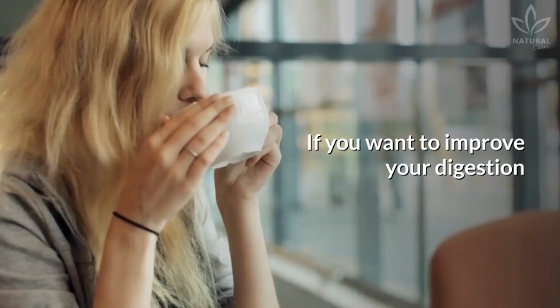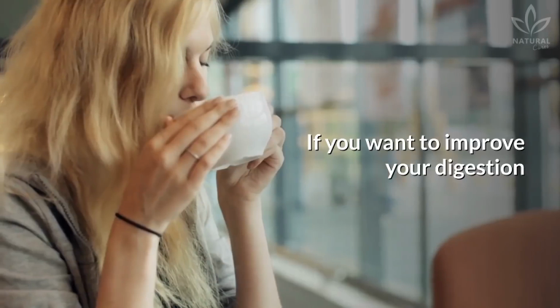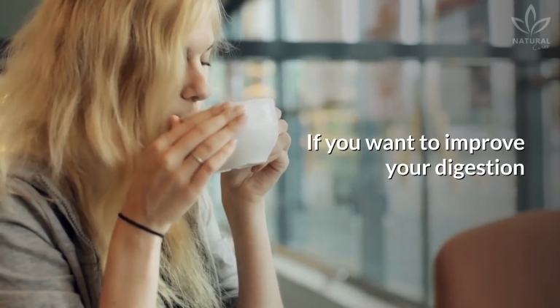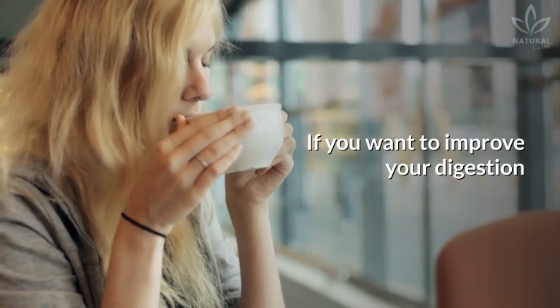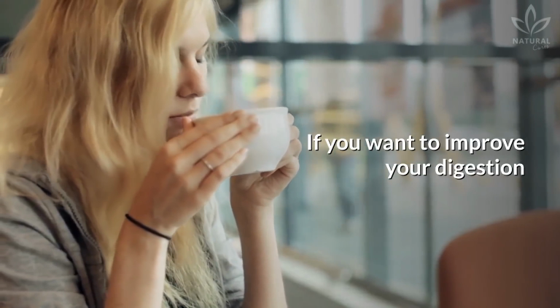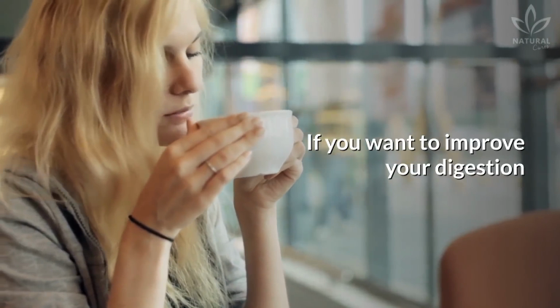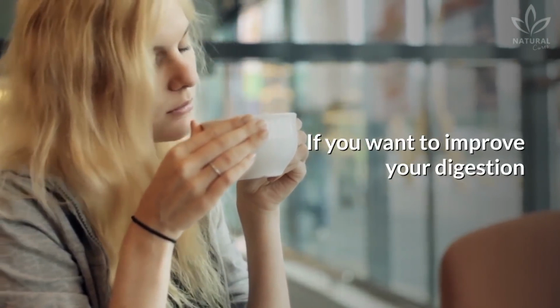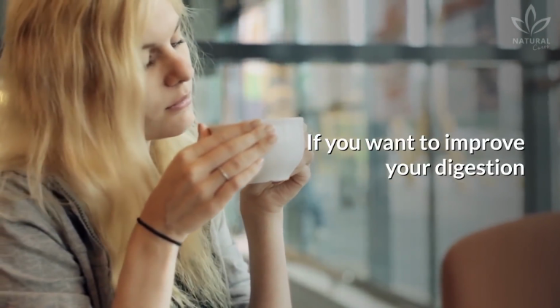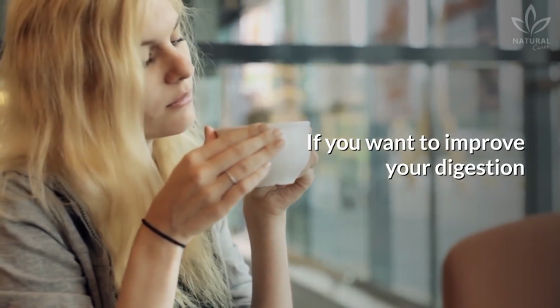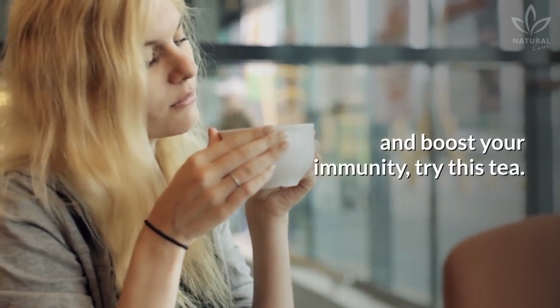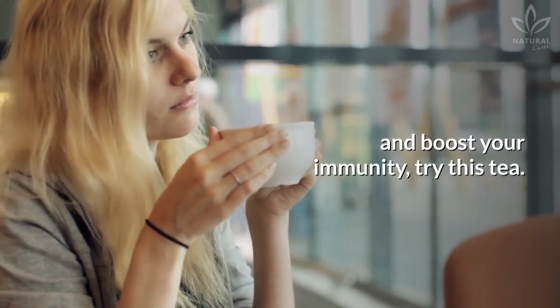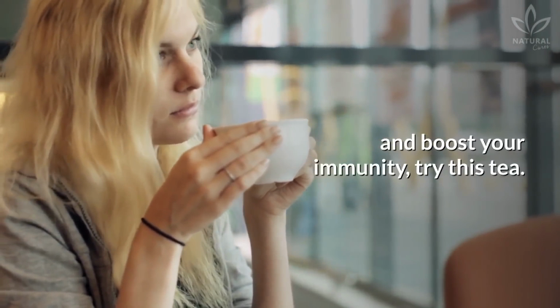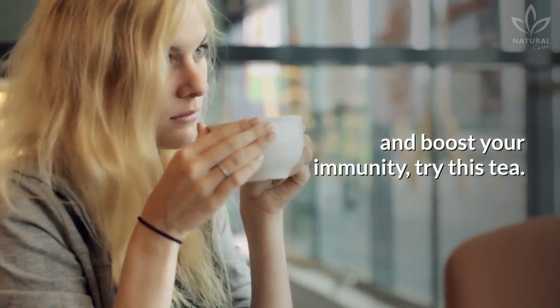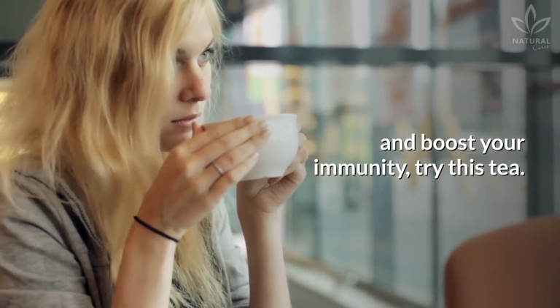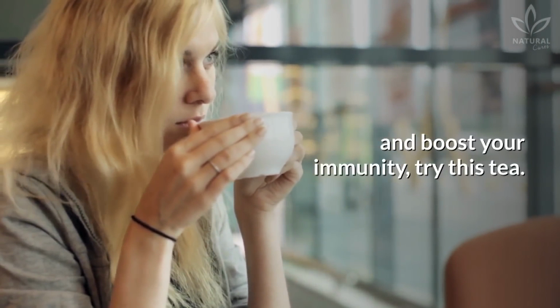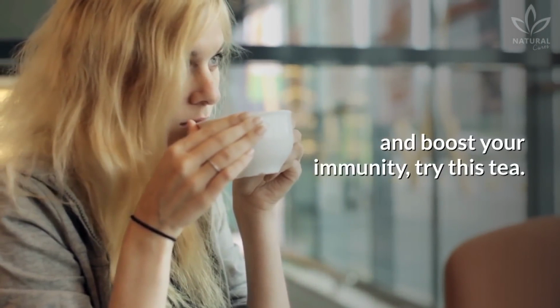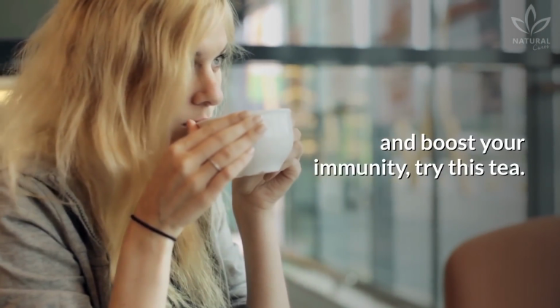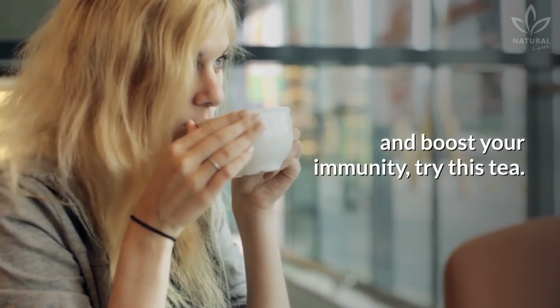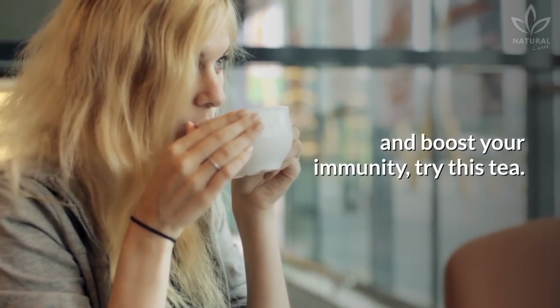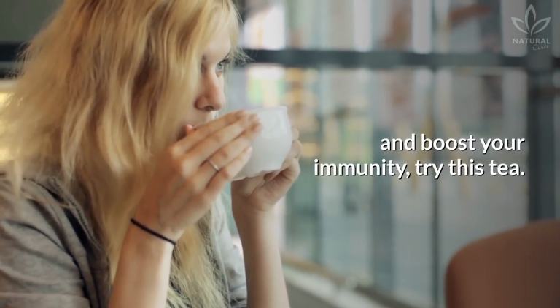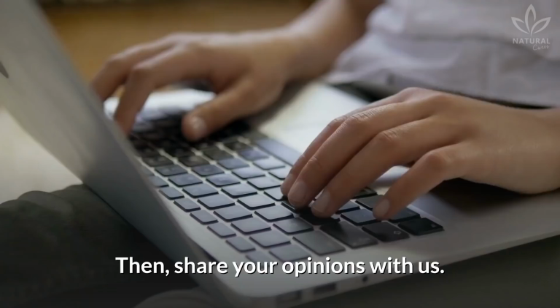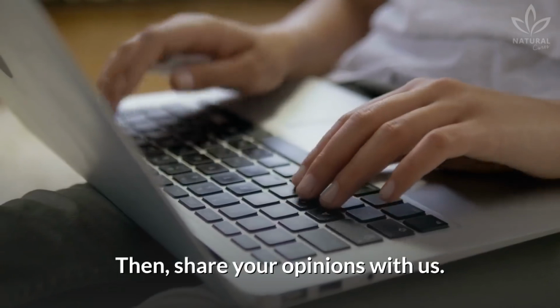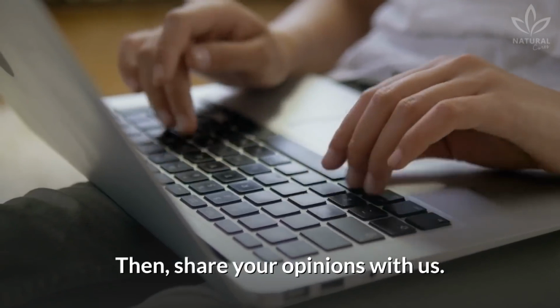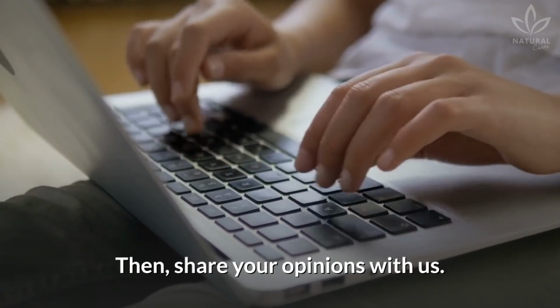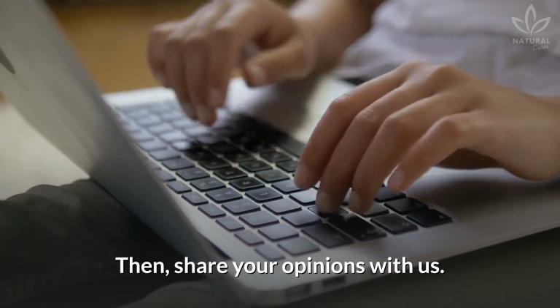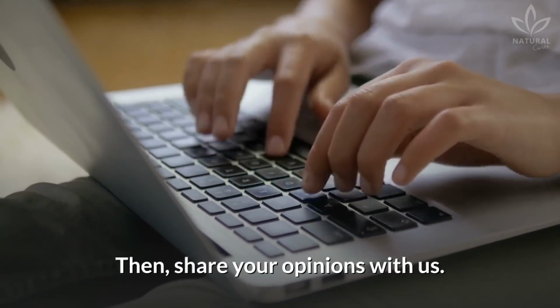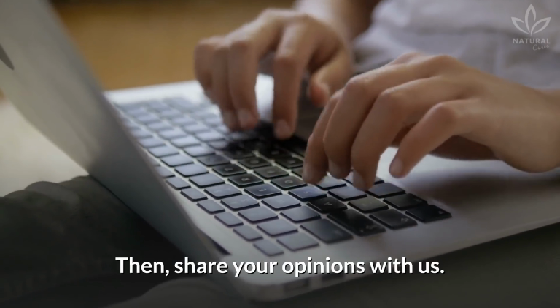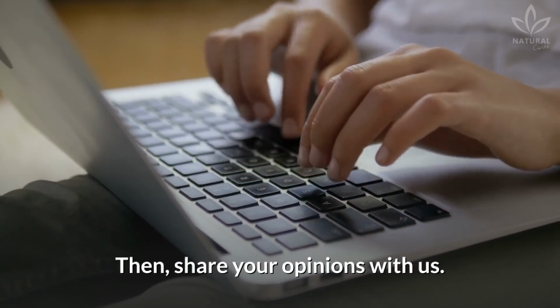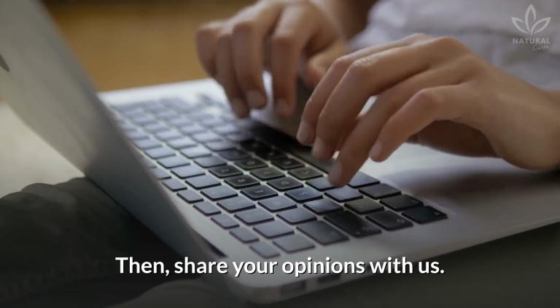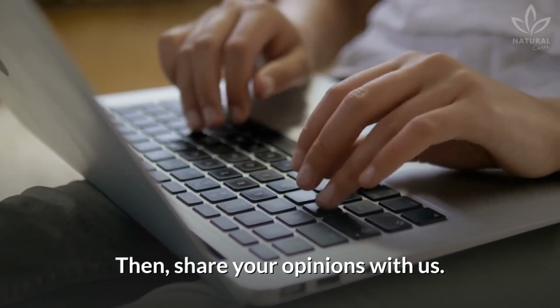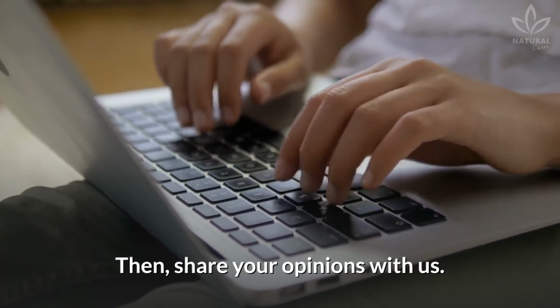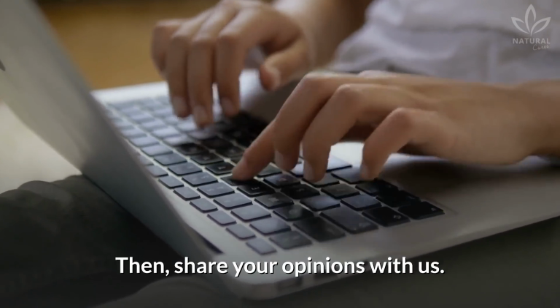If you want to improve your digestion and boost your immunity, try this tea. Then share your opinions with us.